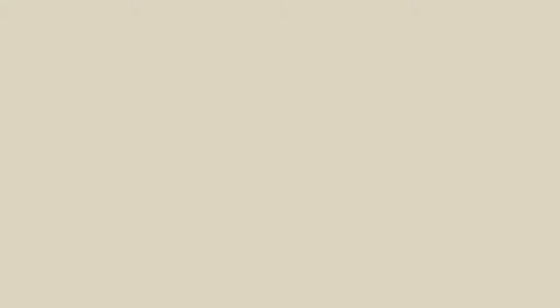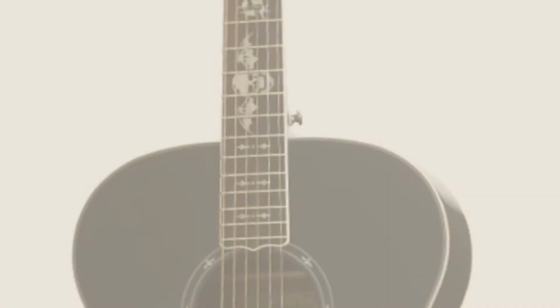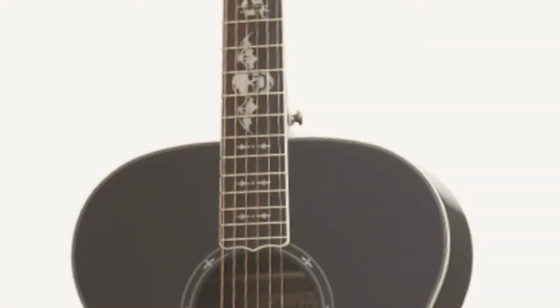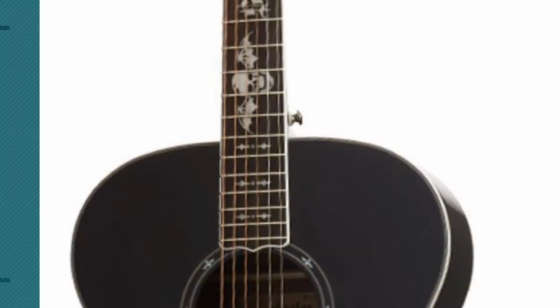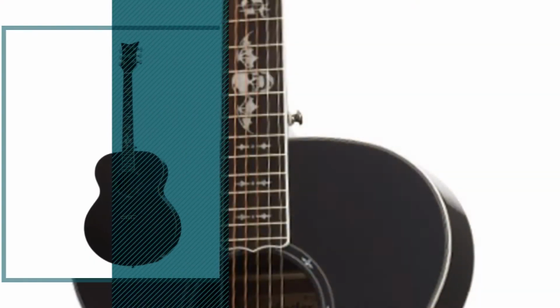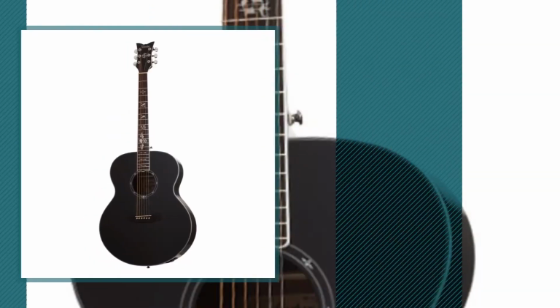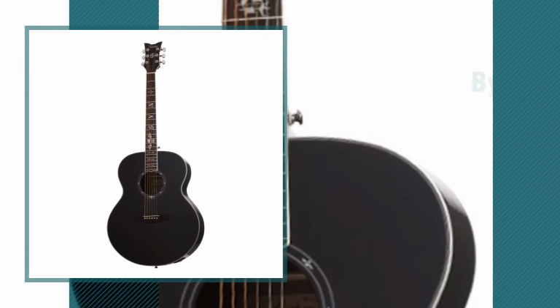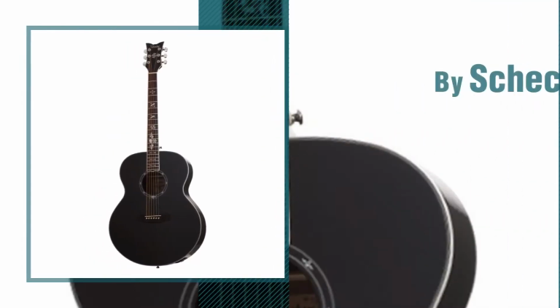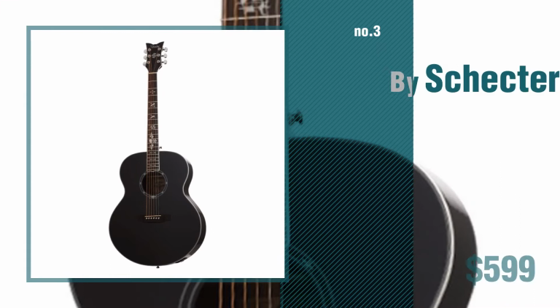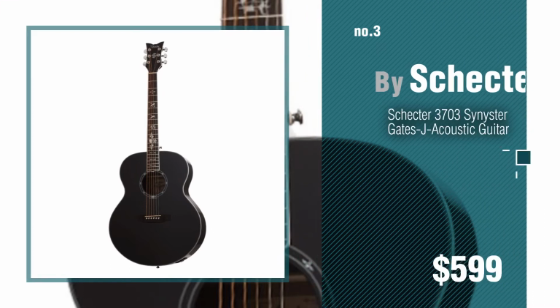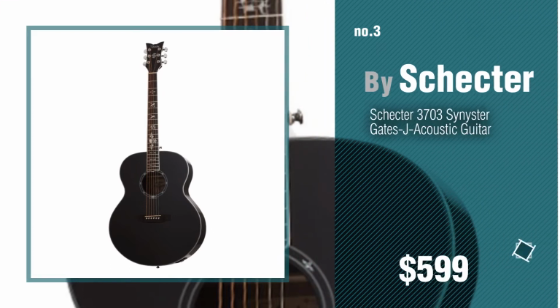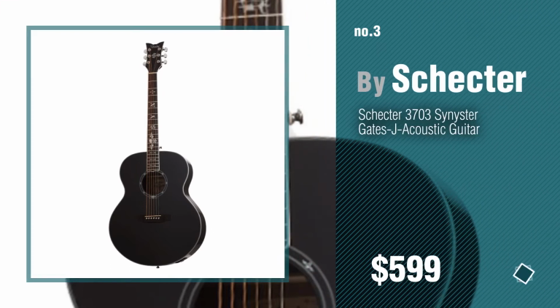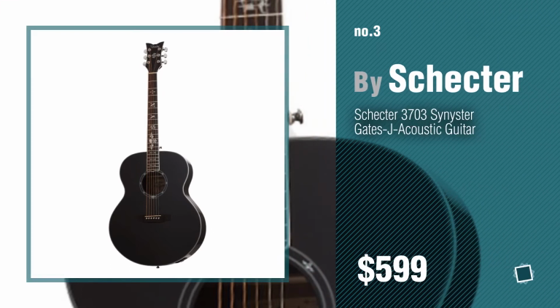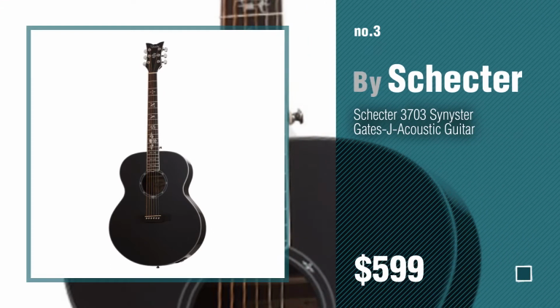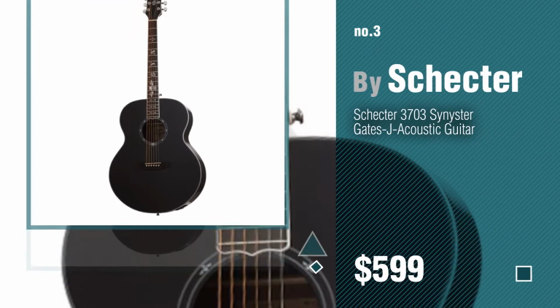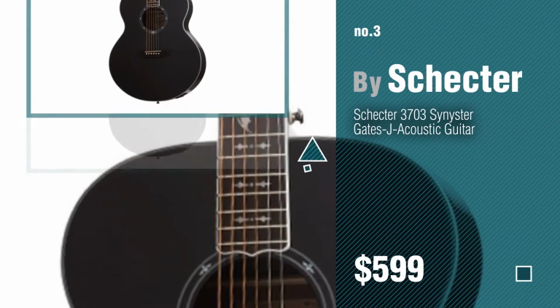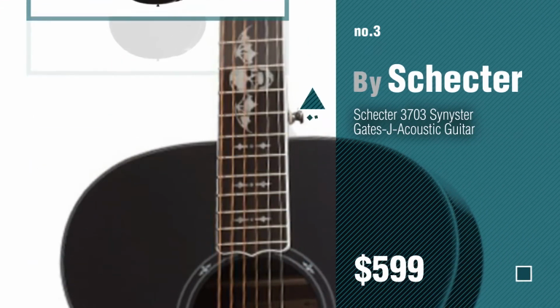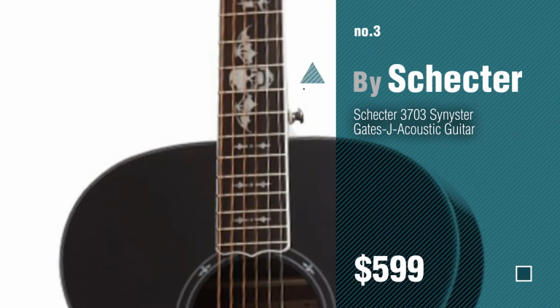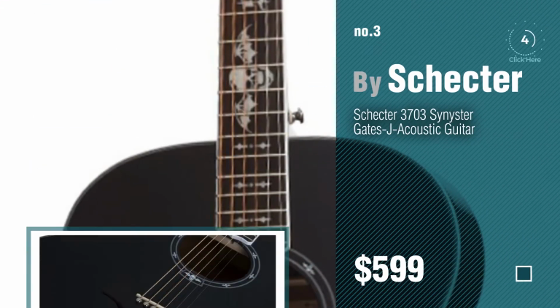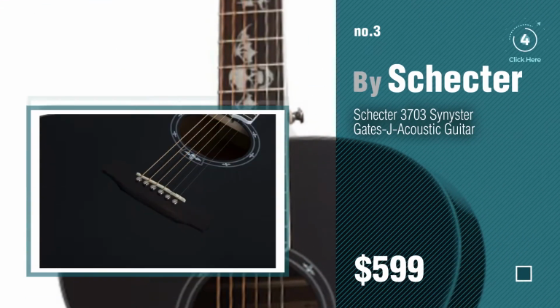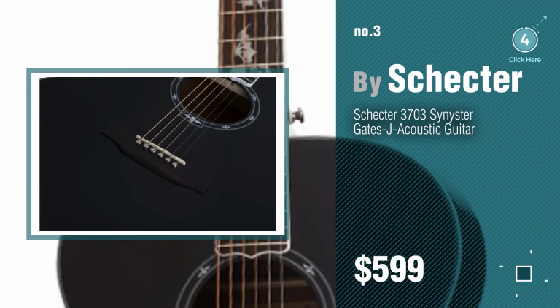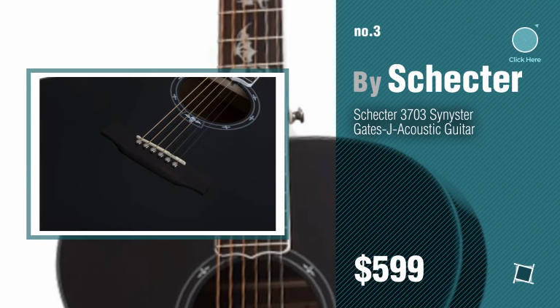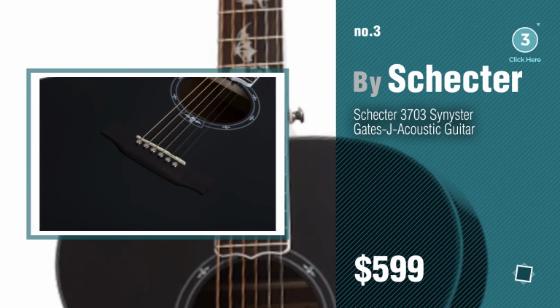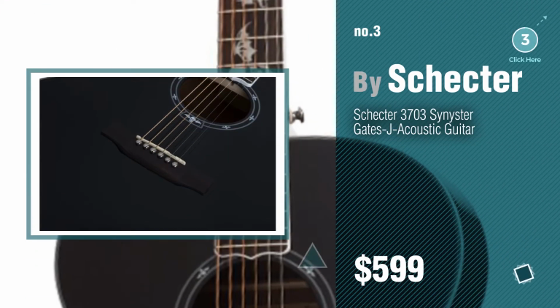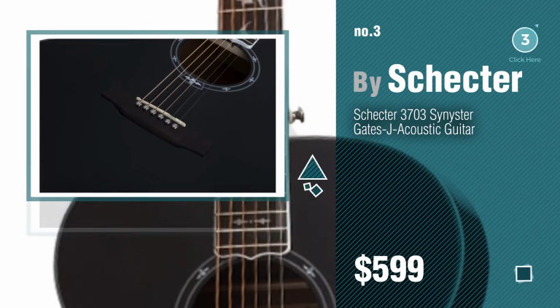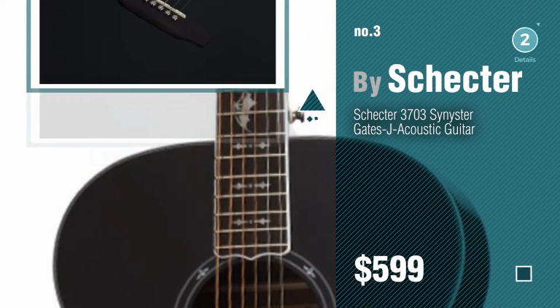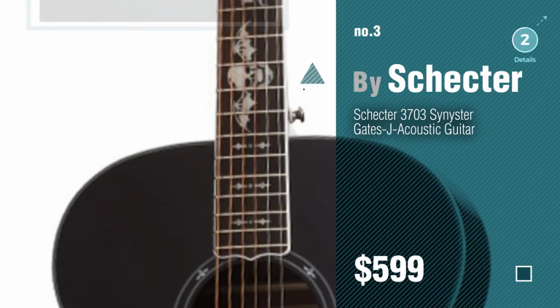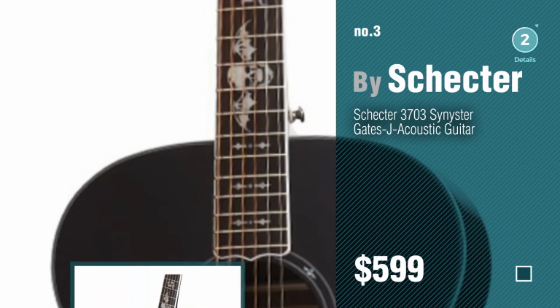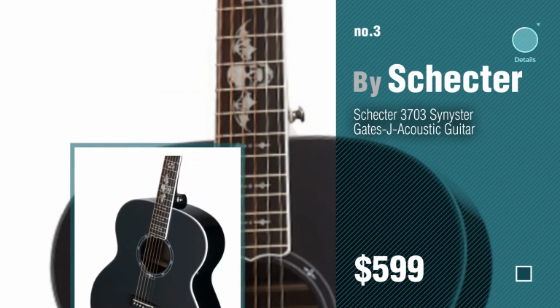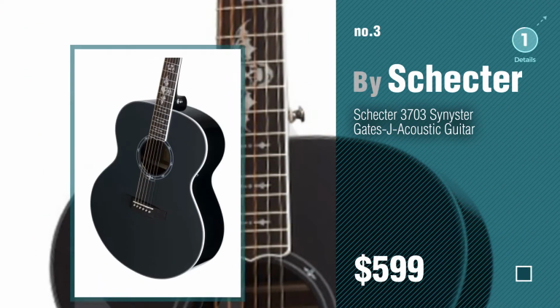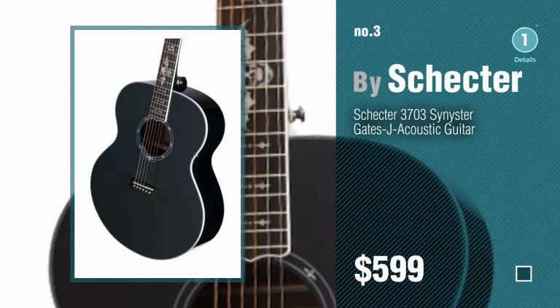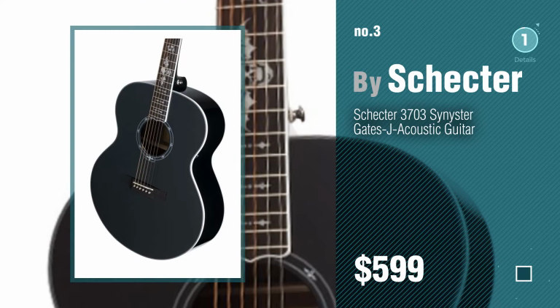Number 3. For more info about these great guitars and accessories, just click the circle.